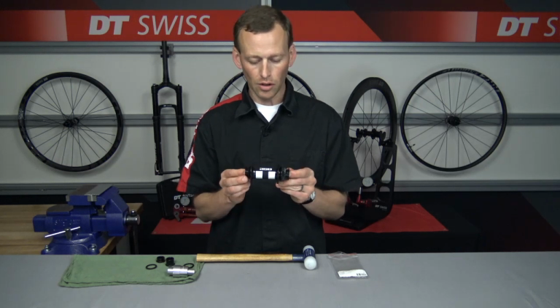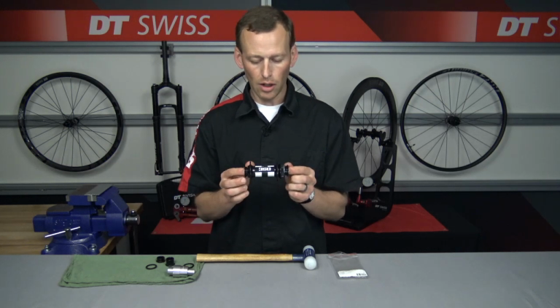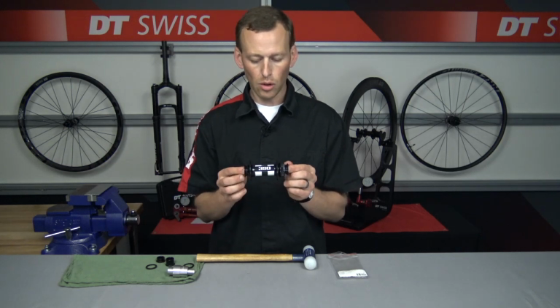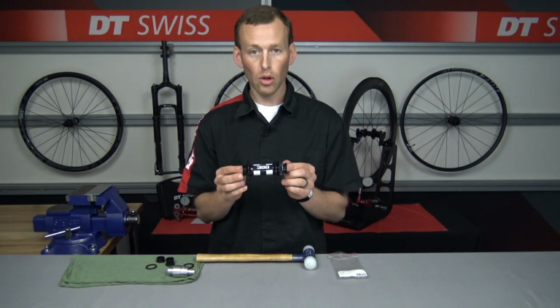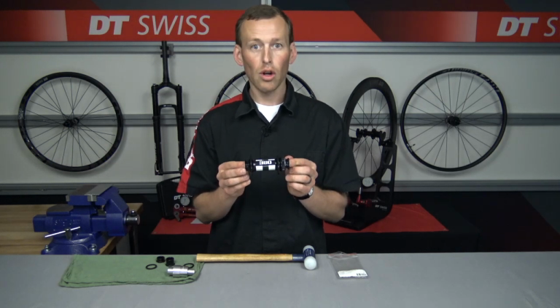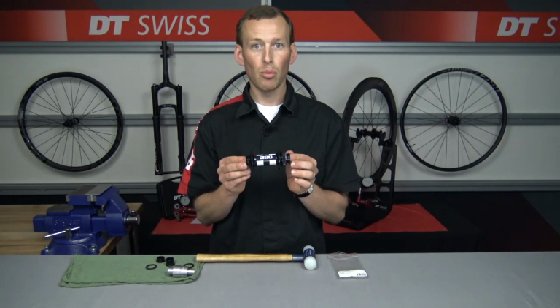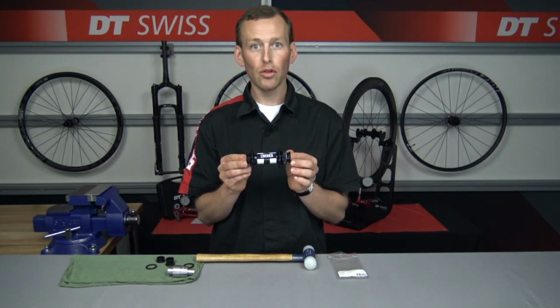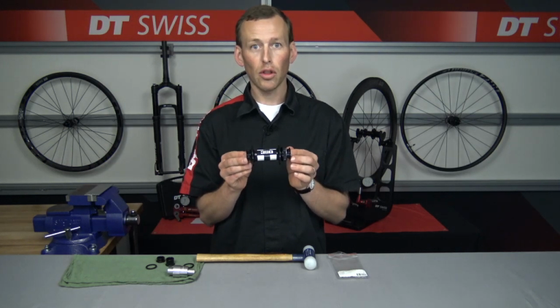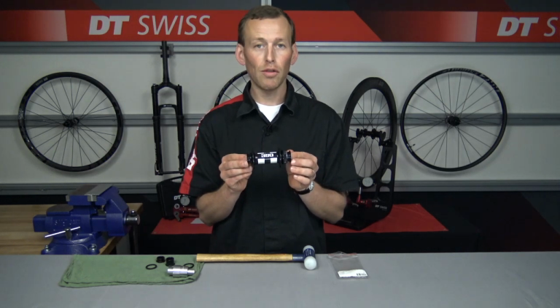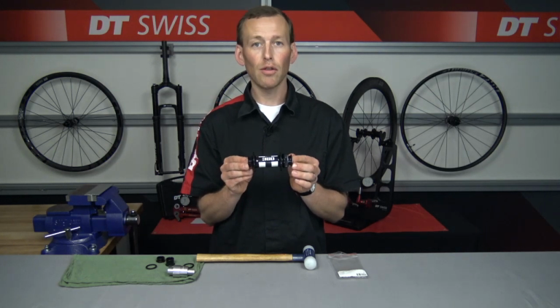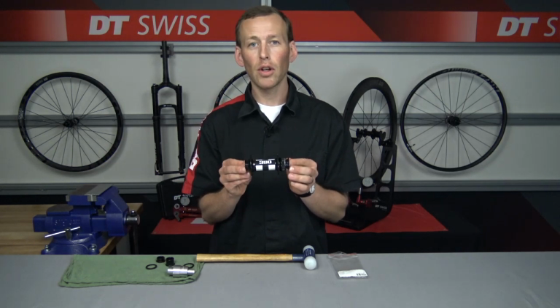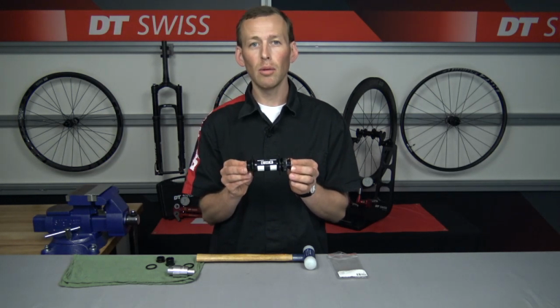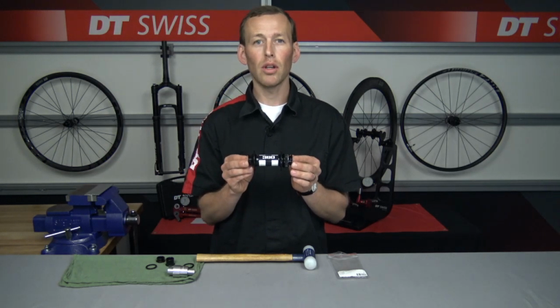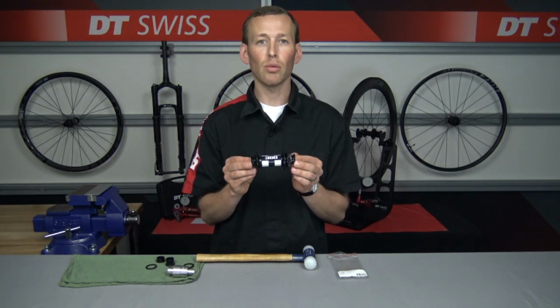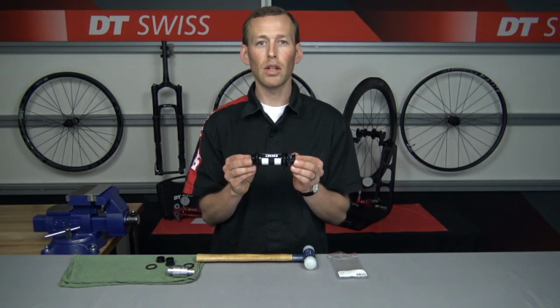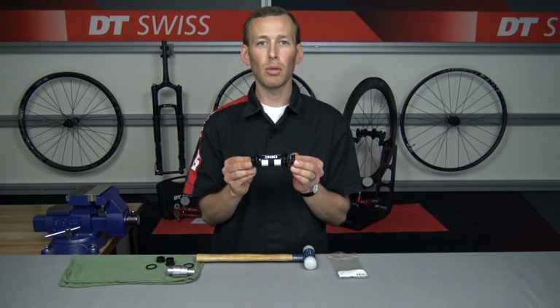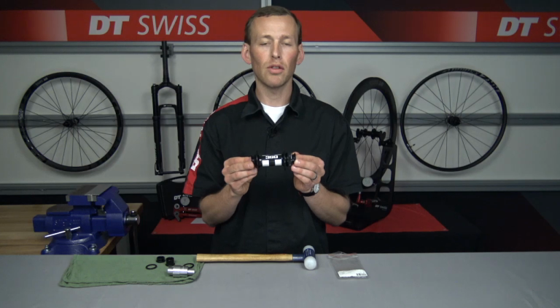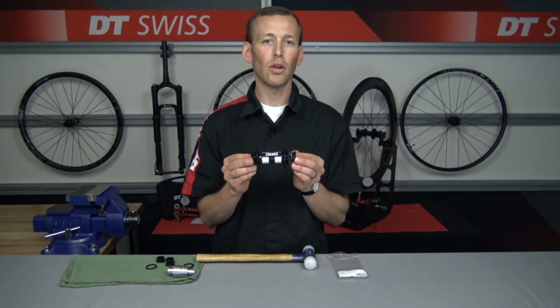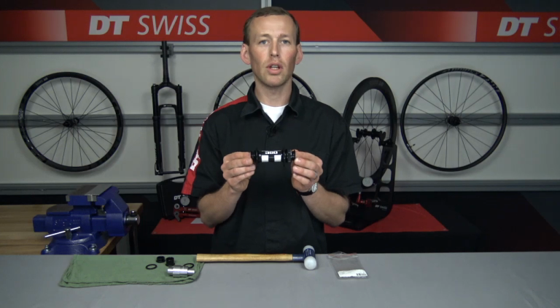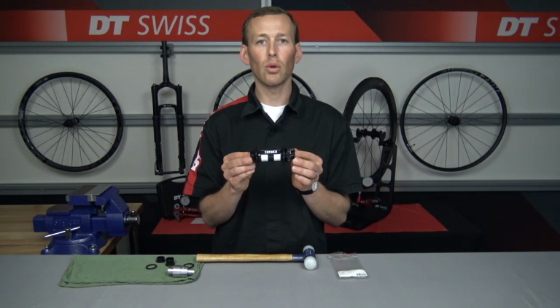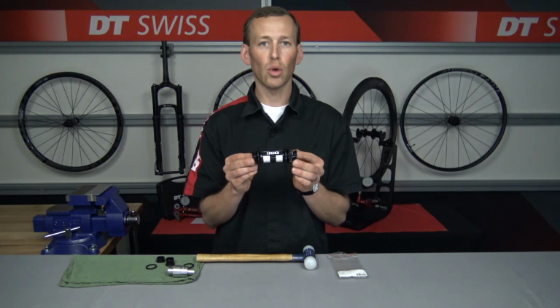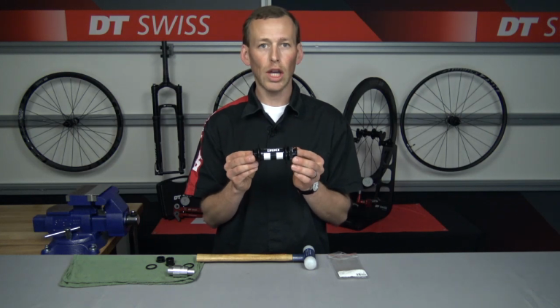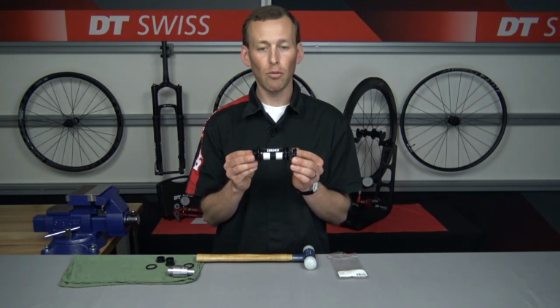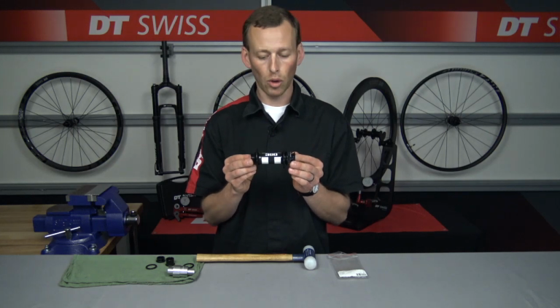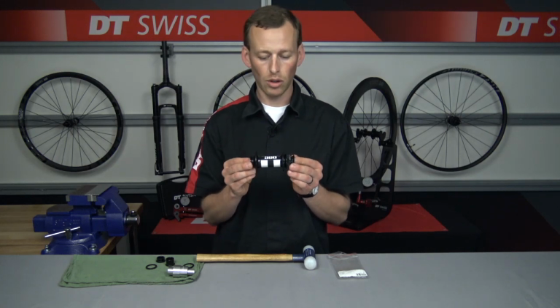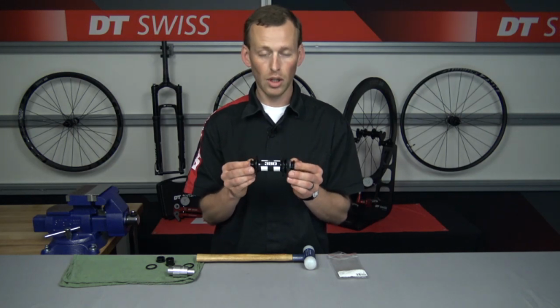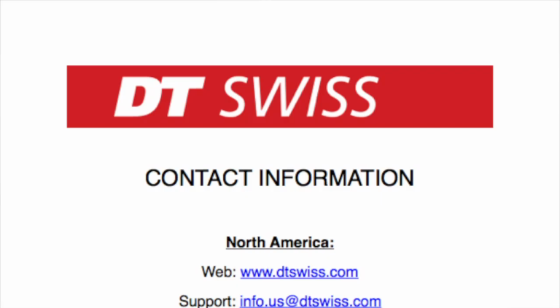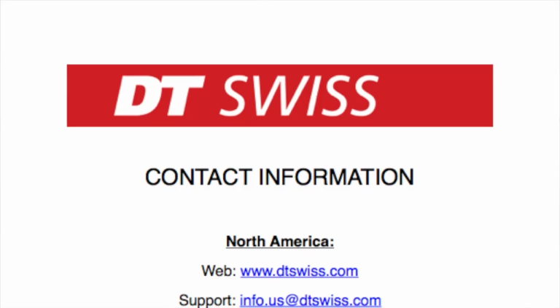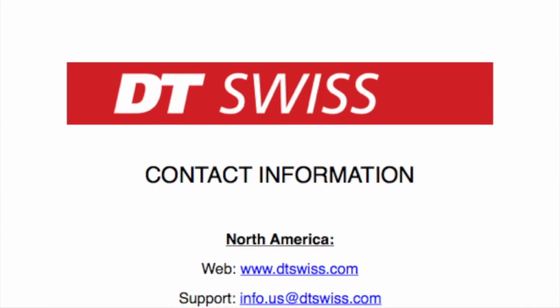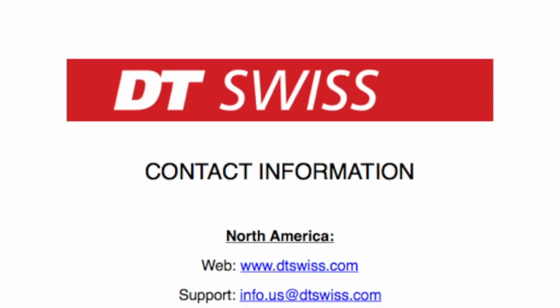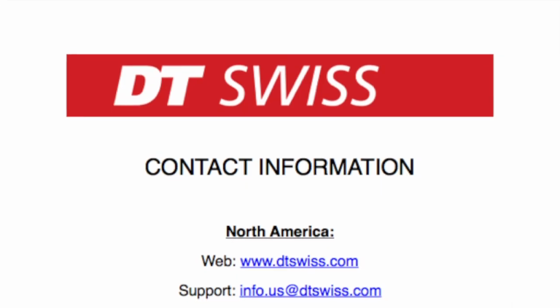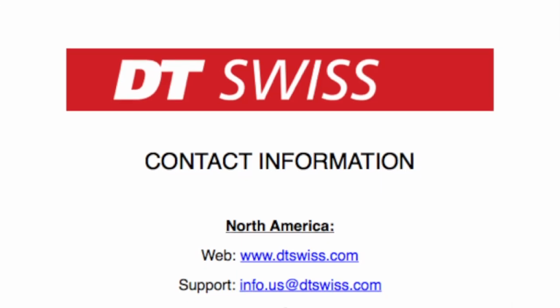Your boost 350 front hub is now ready to be installed into a torque cap fork. Thanks, have a good day.